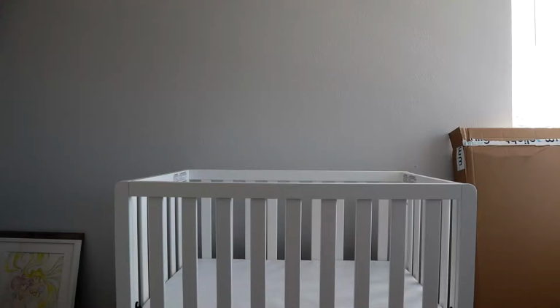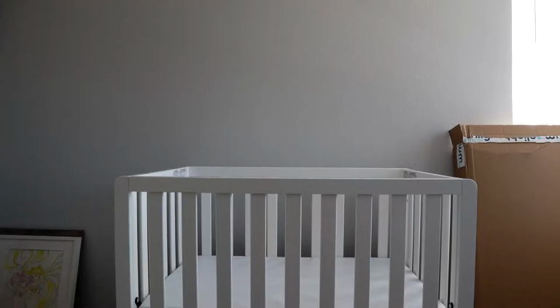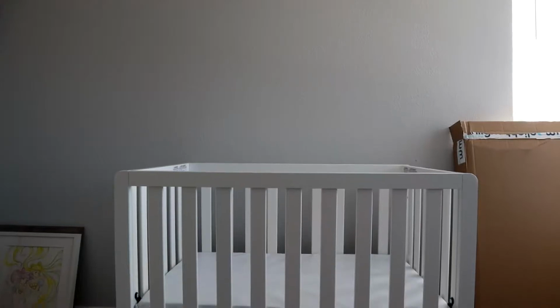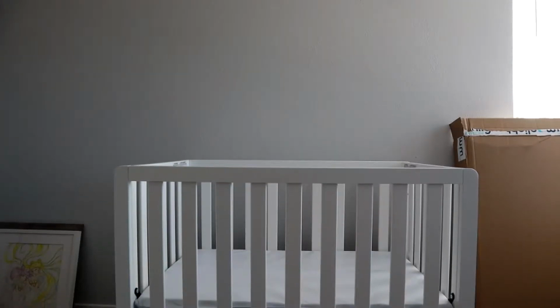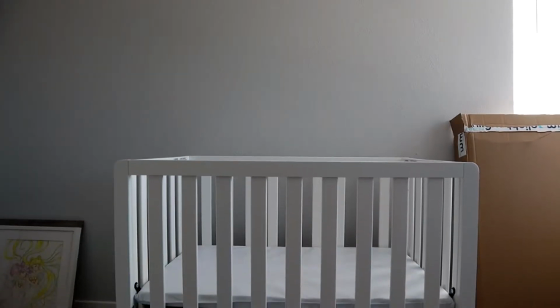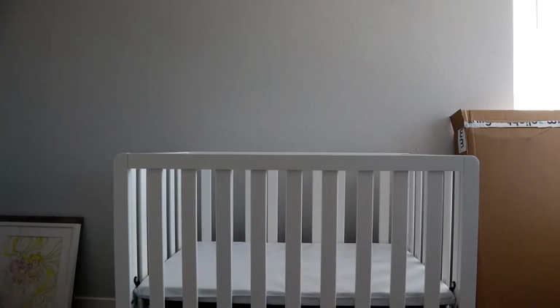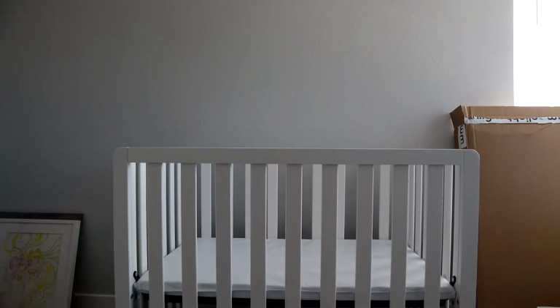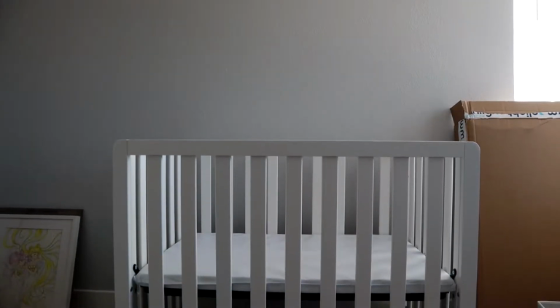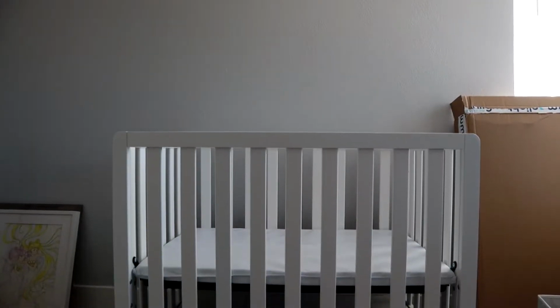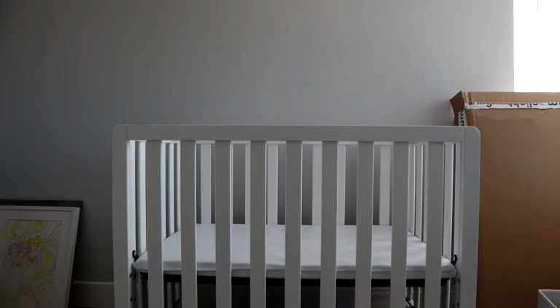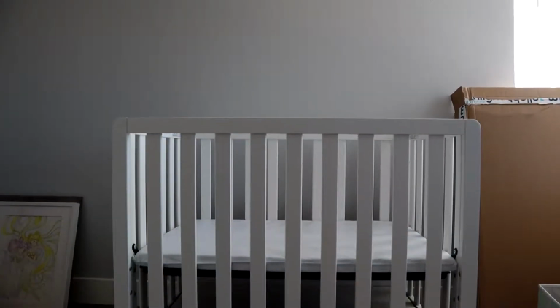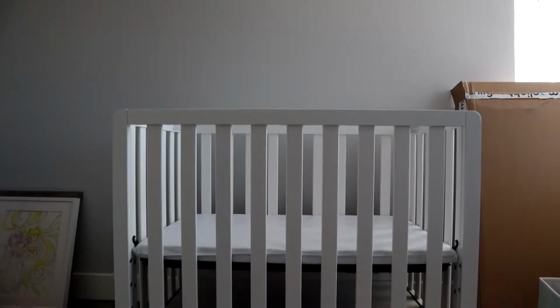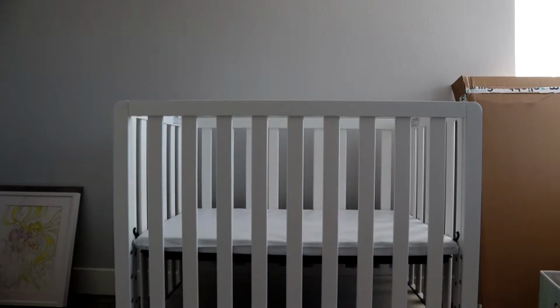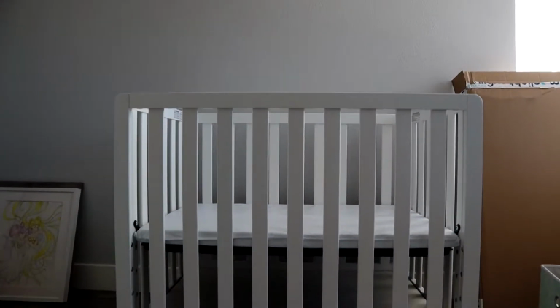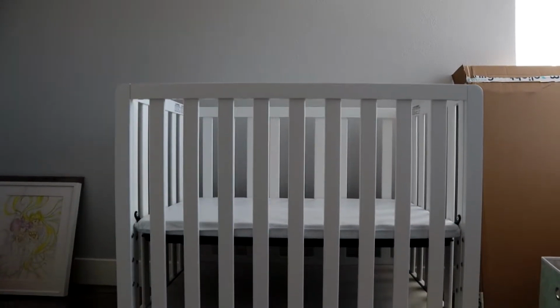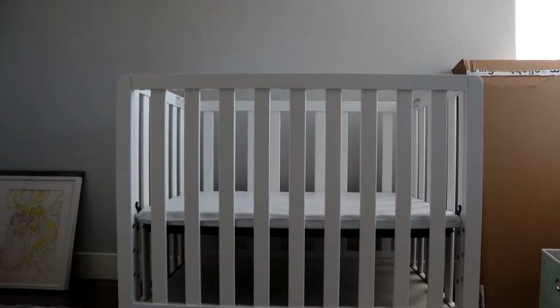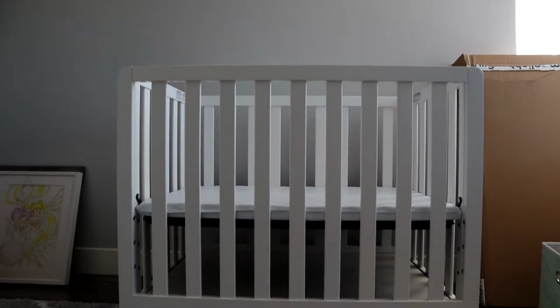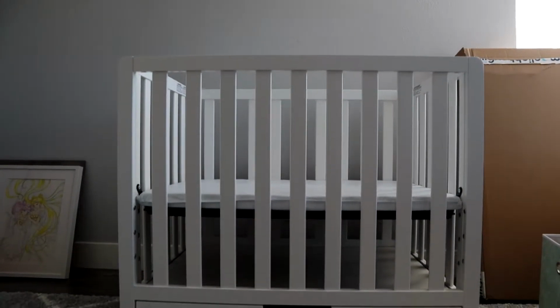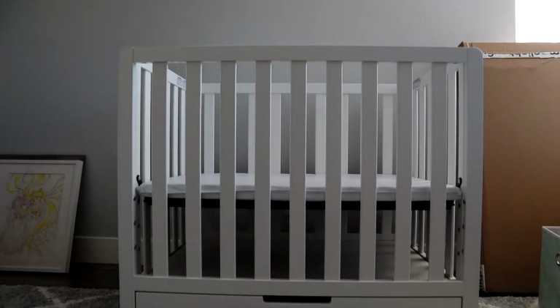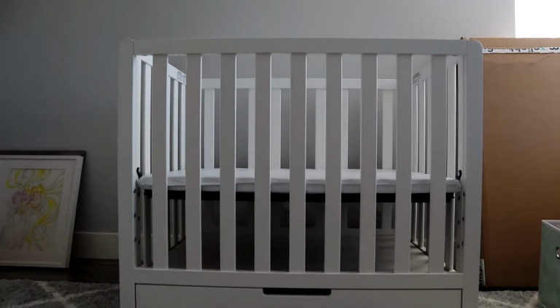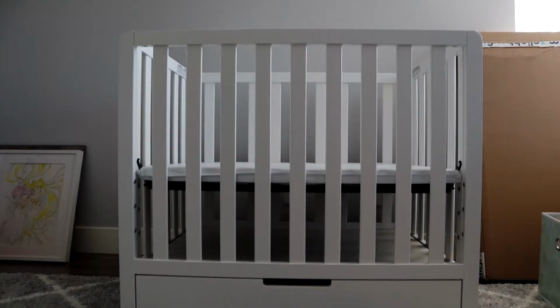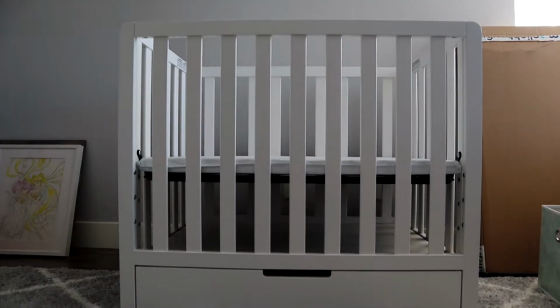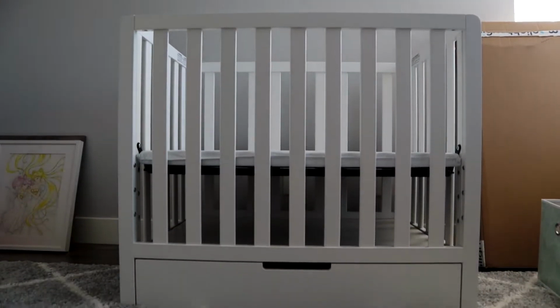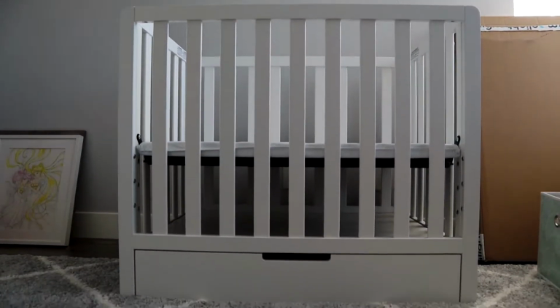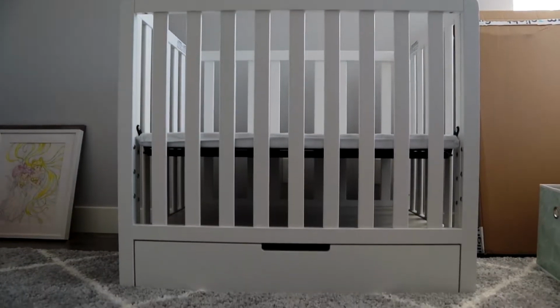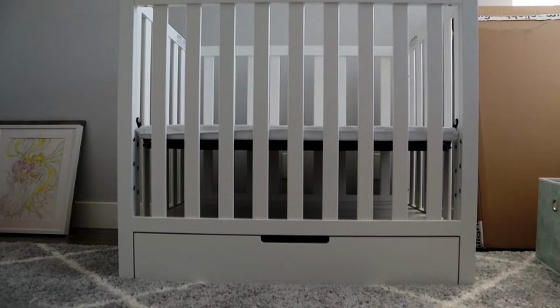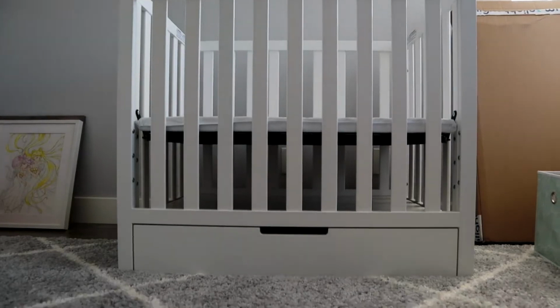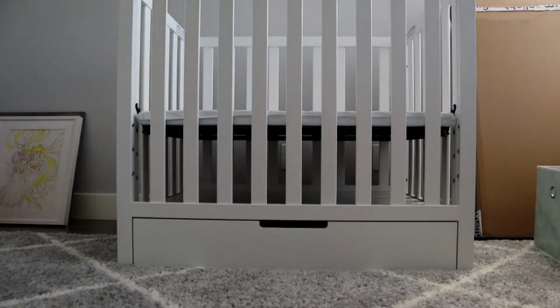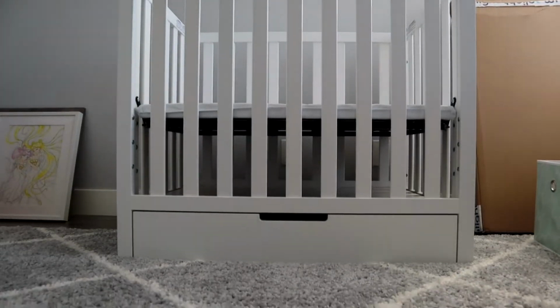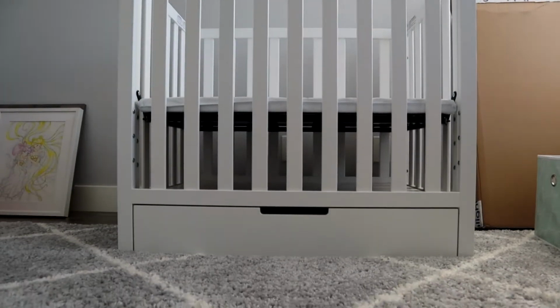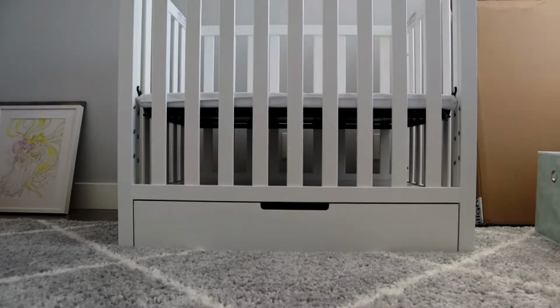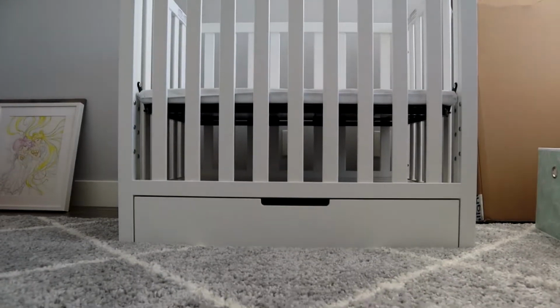Today I'm going to show you how to install the Carters by DaVinci Colby 4-in-1 Convertible Mini Crib with Trundle. So let's get started.